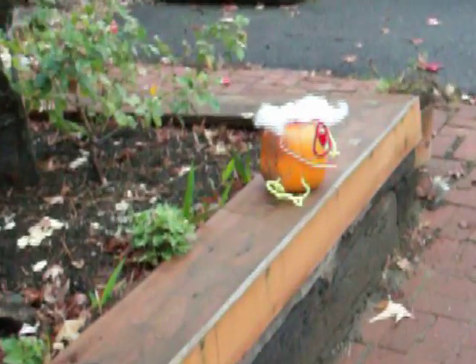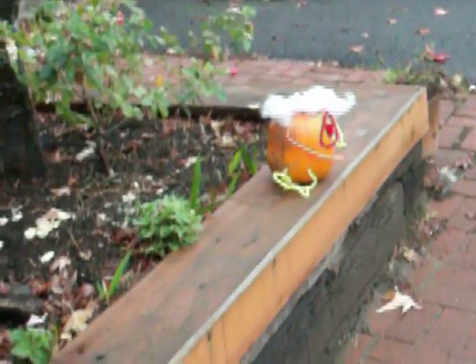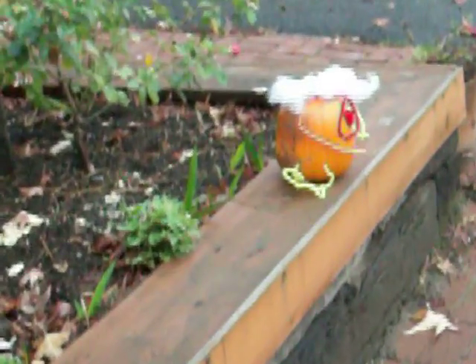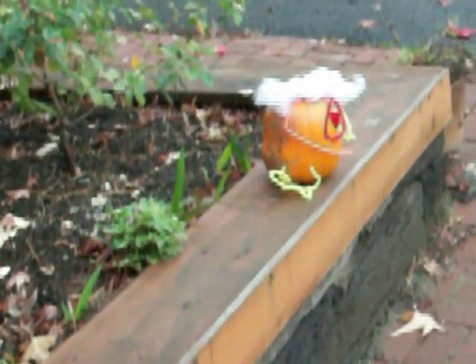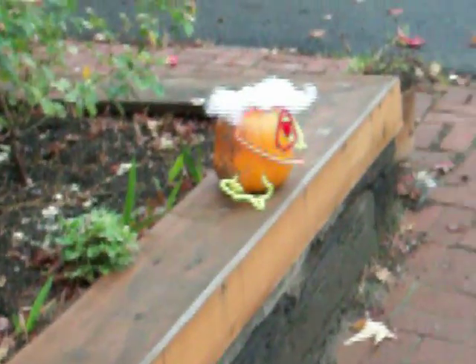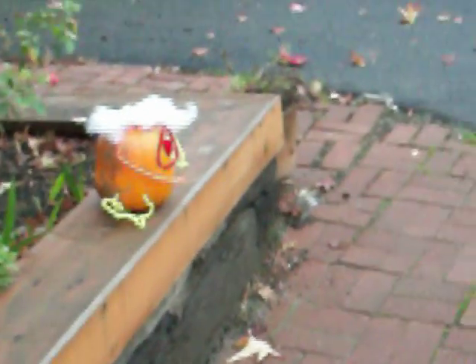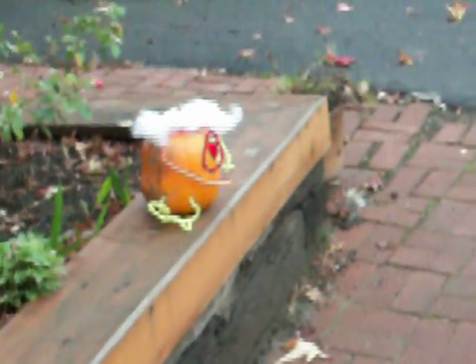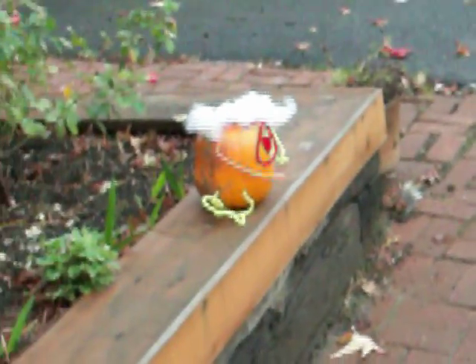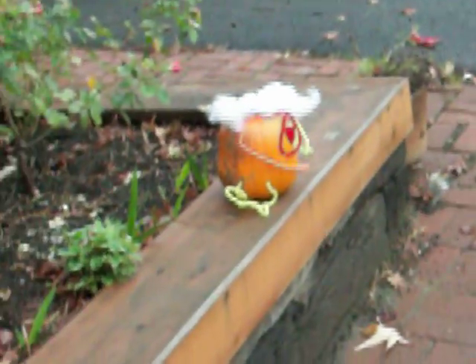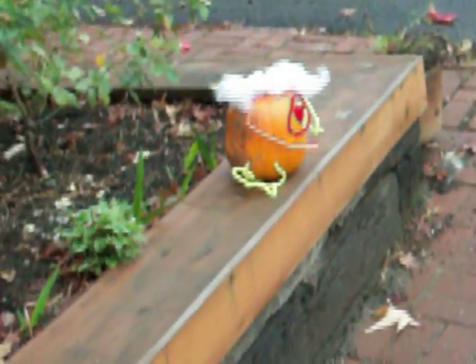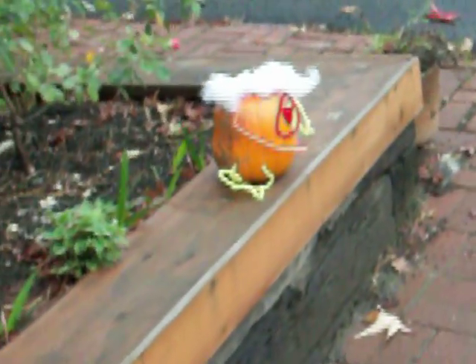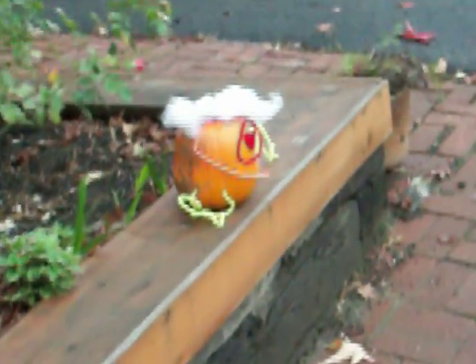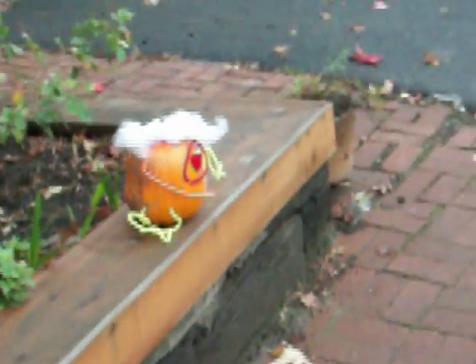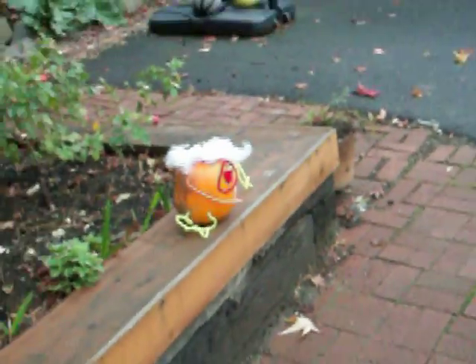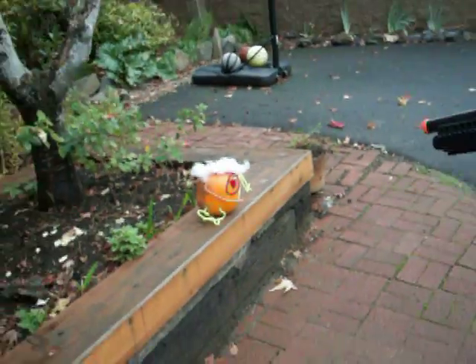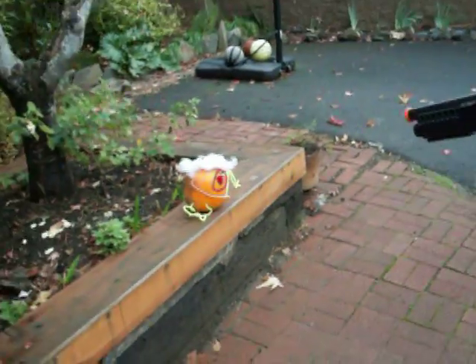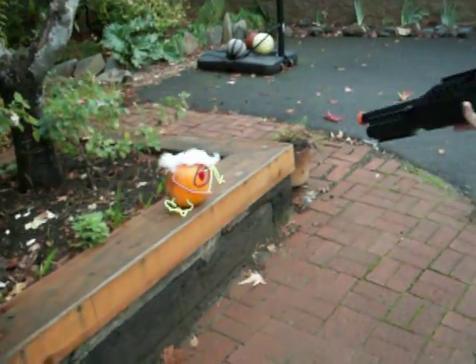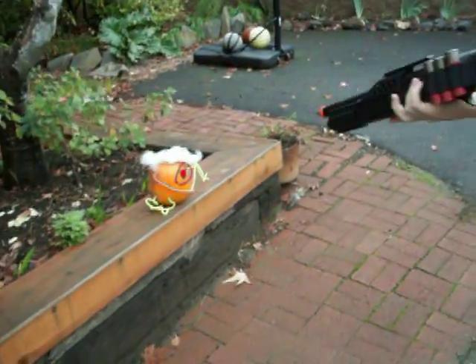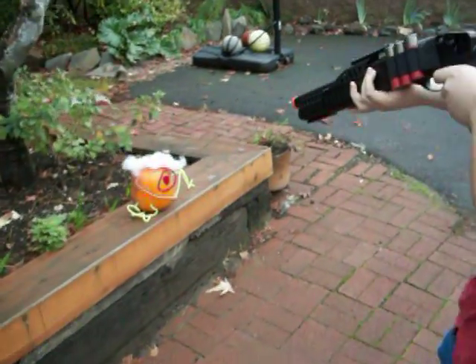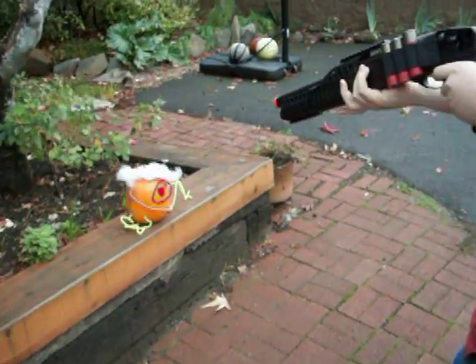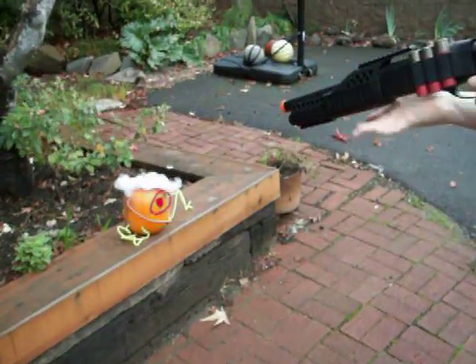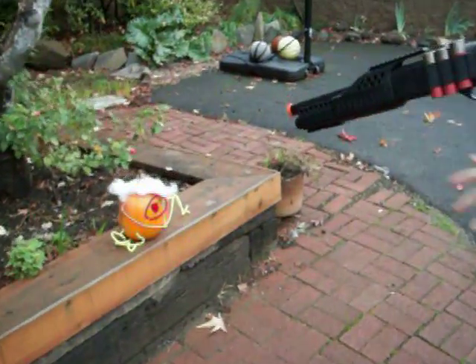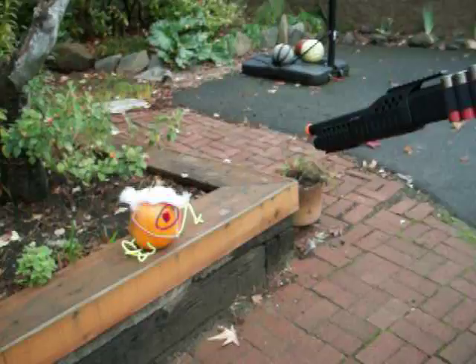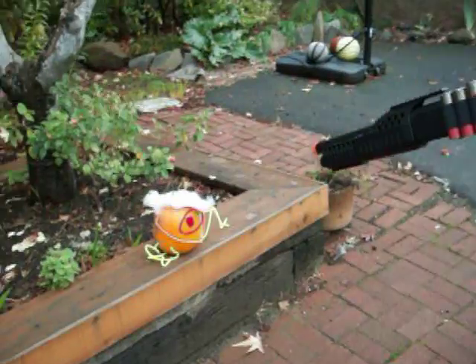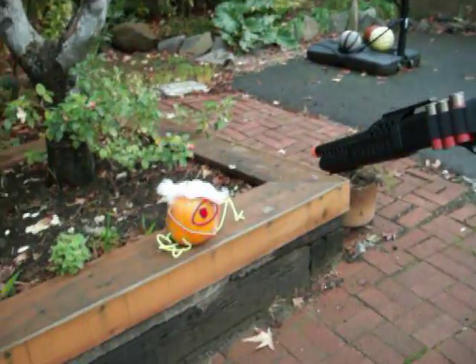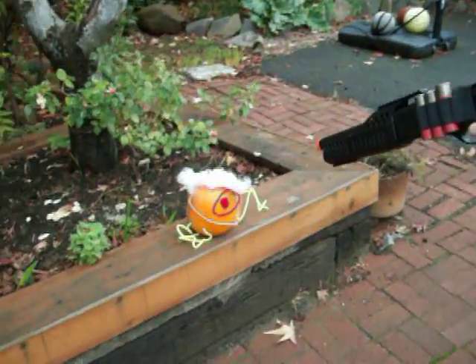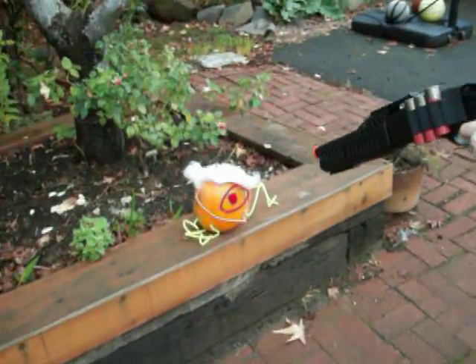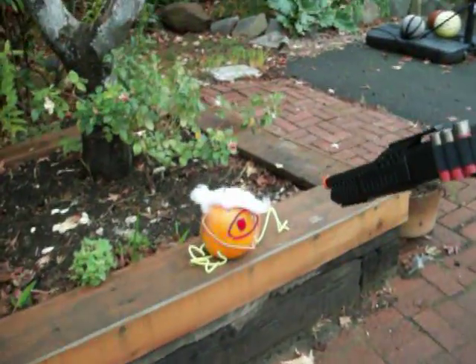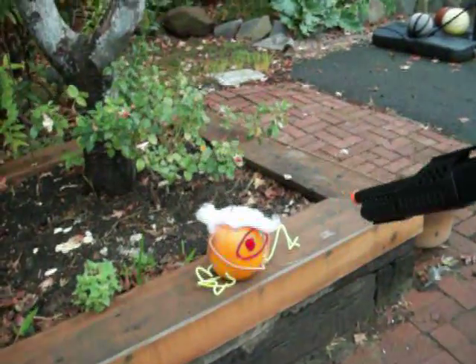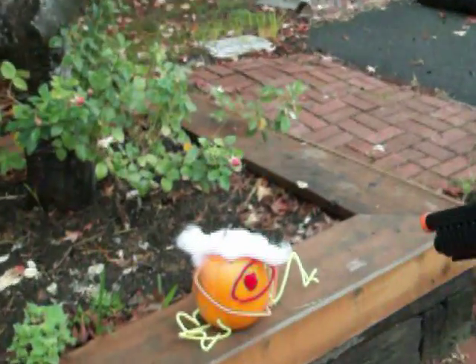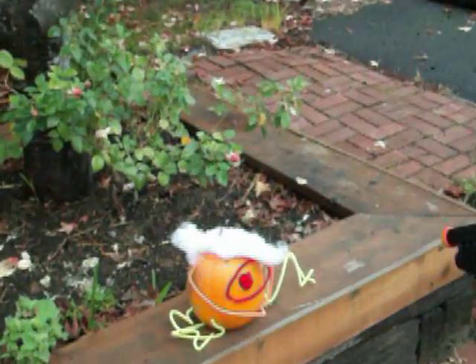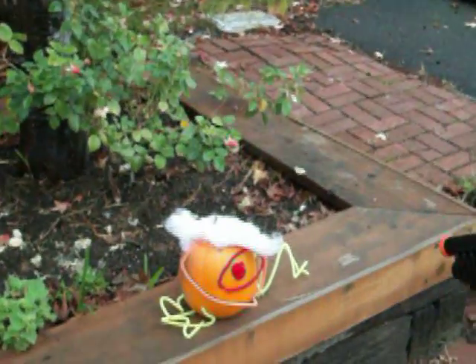Okay, come on over here. Be sure to get the tip of the gun at the pumpkin, okay?